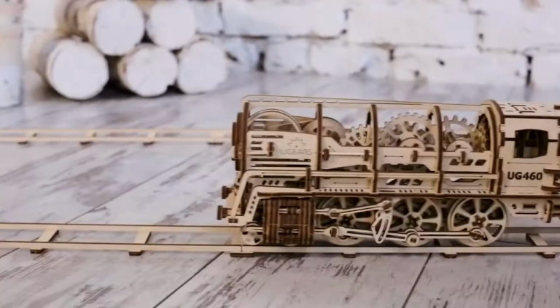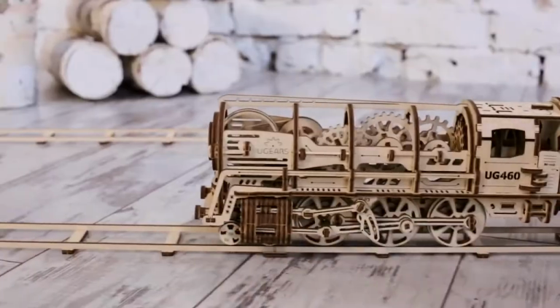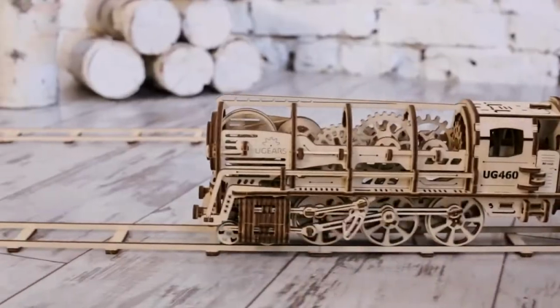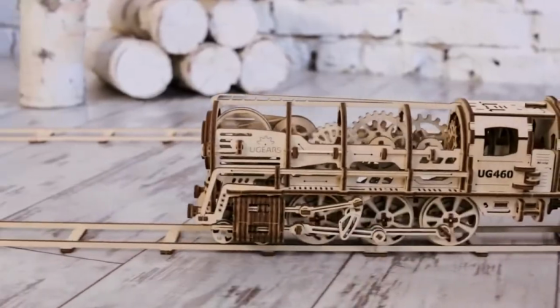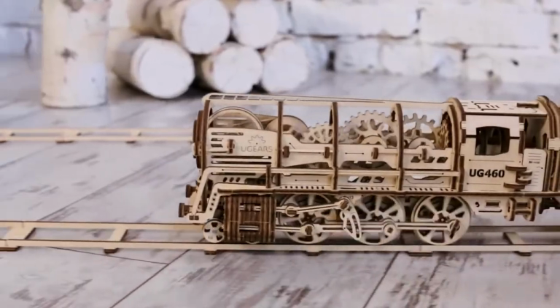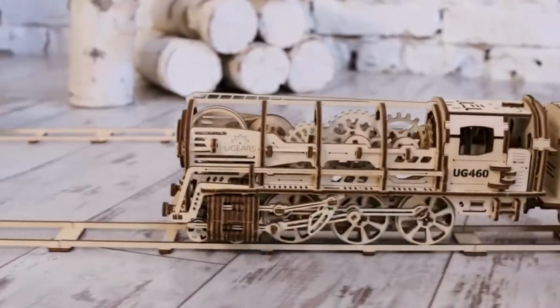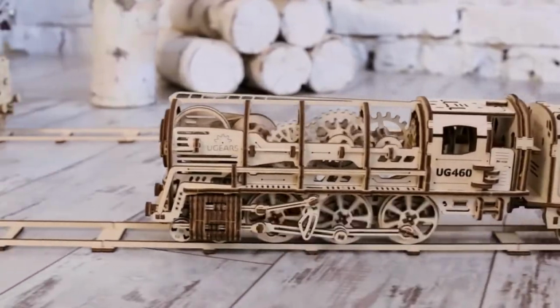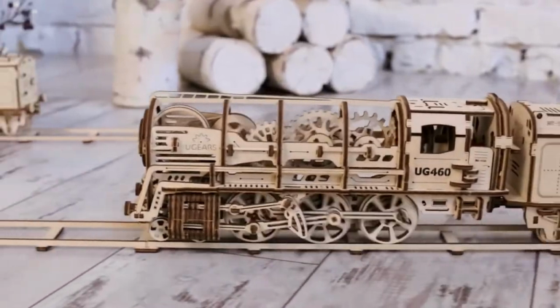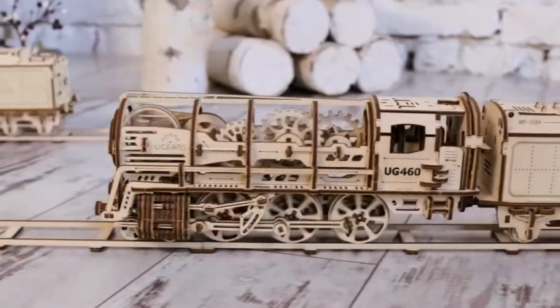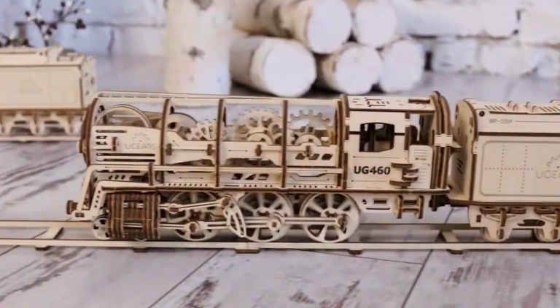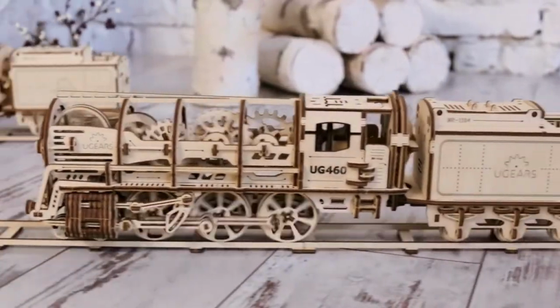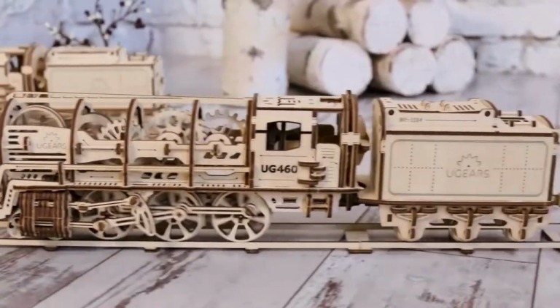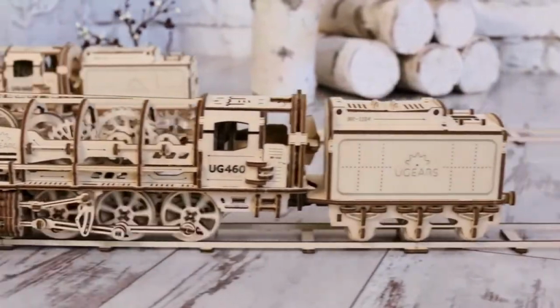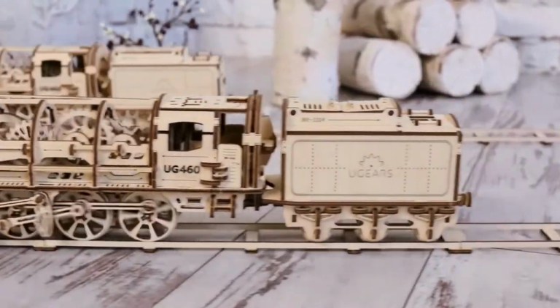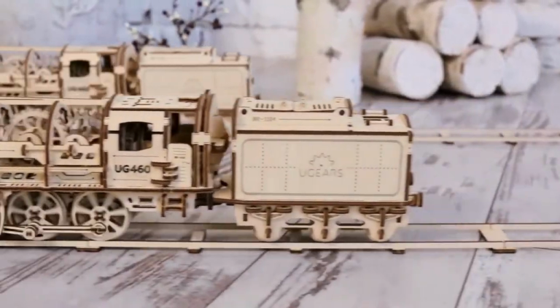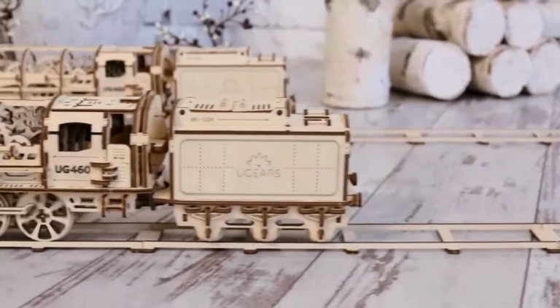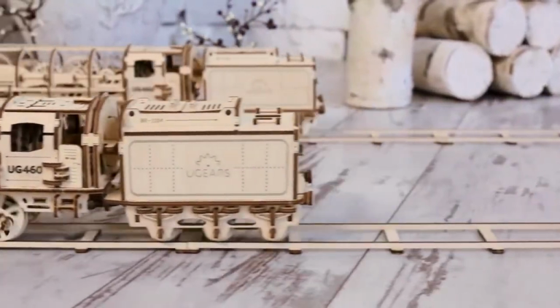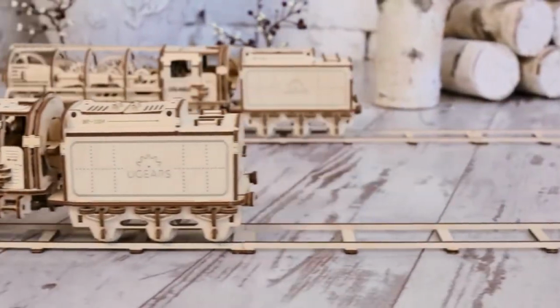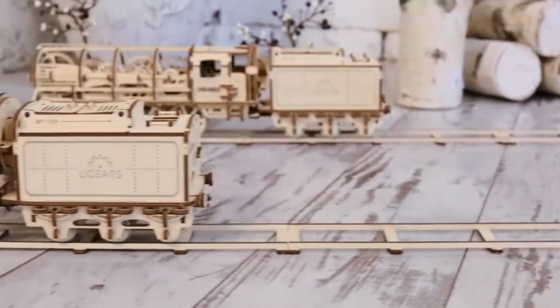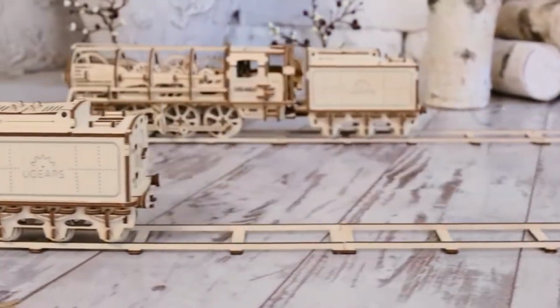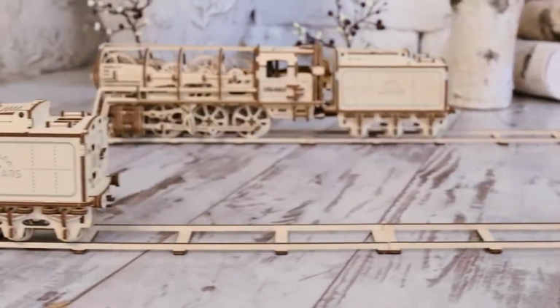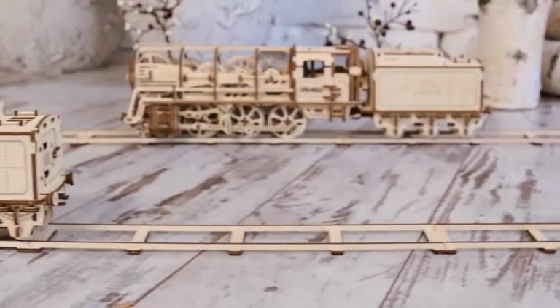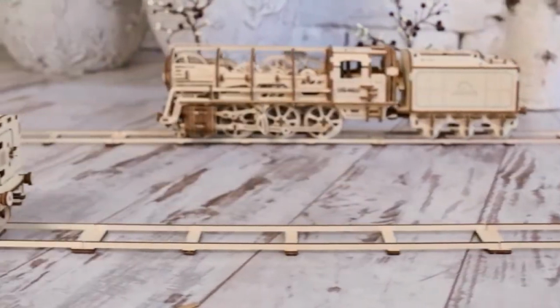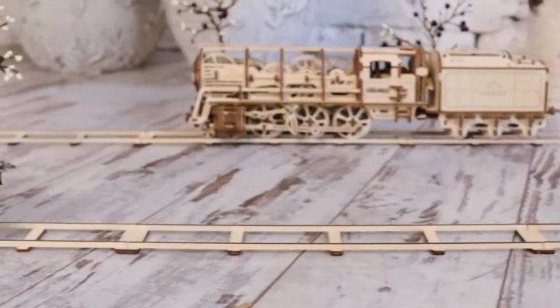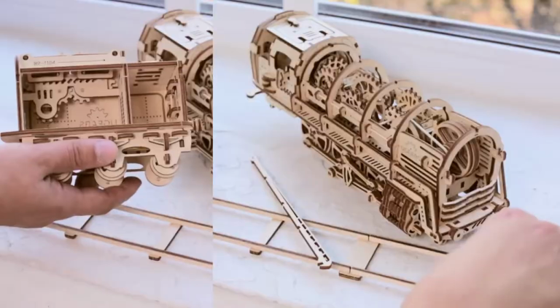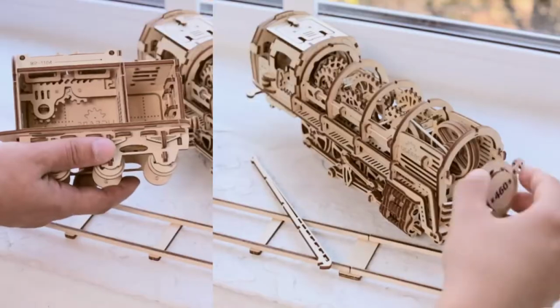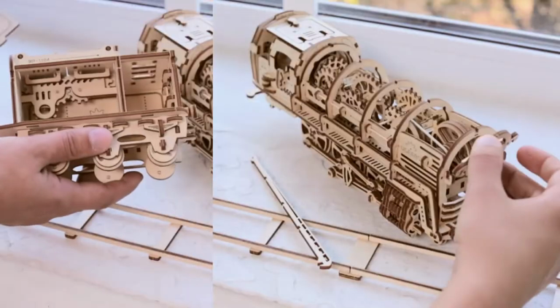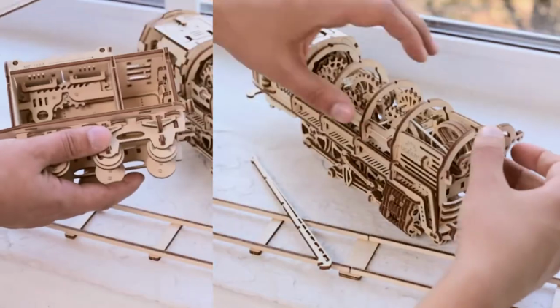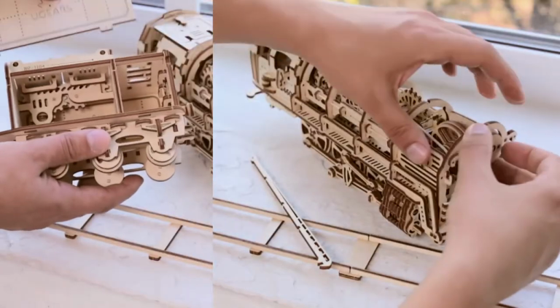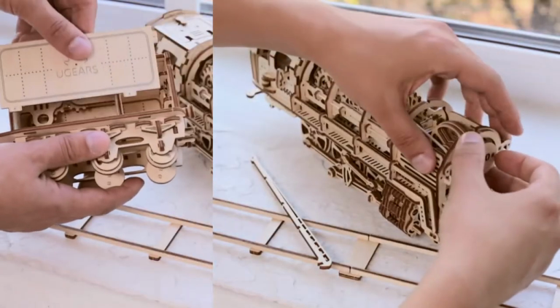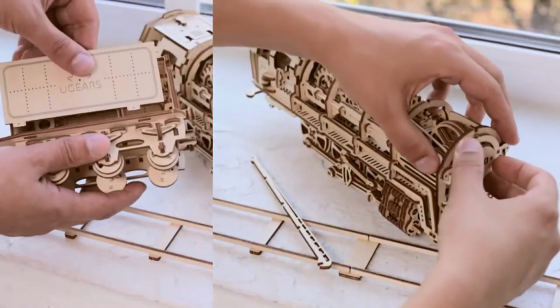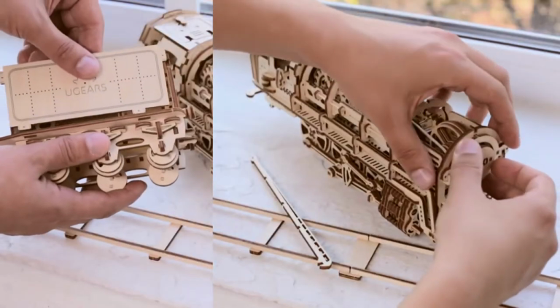No glue is needed for putting the model together. Fully assembled, the locomotive retains moving parts and elements.